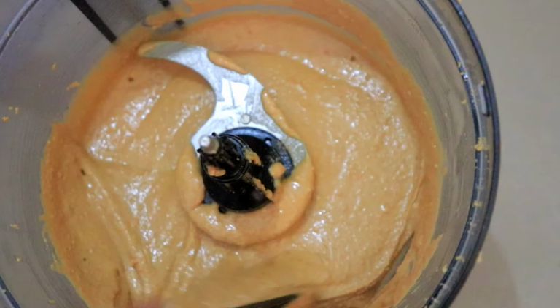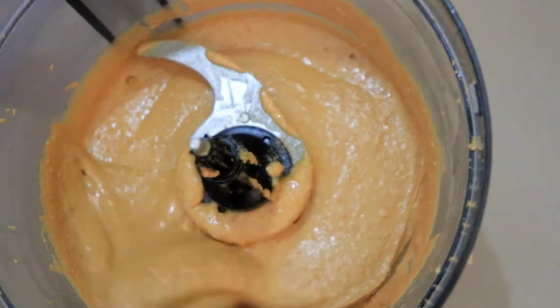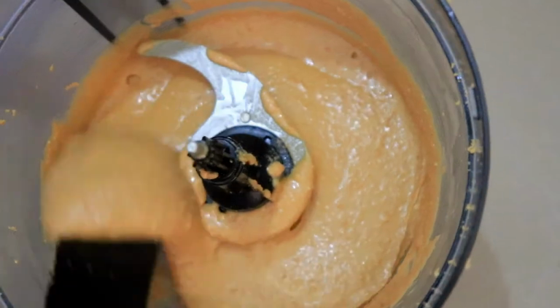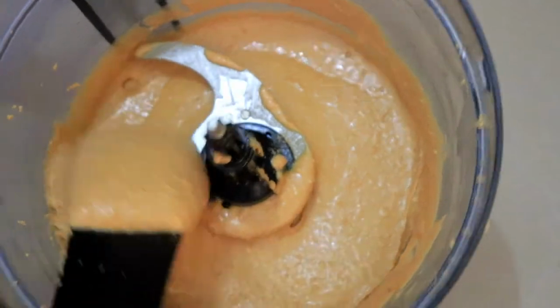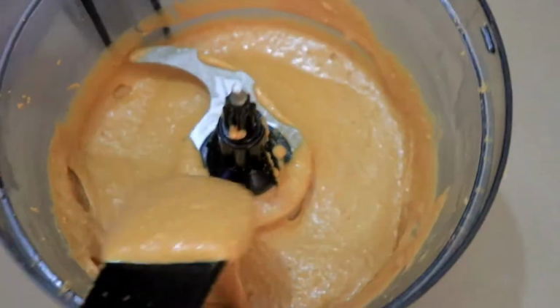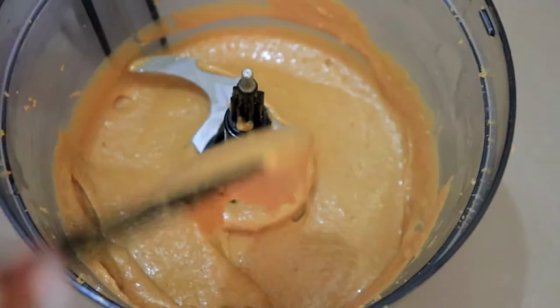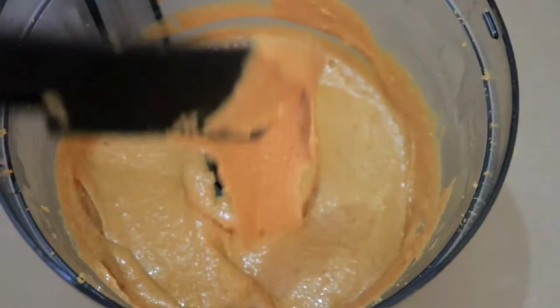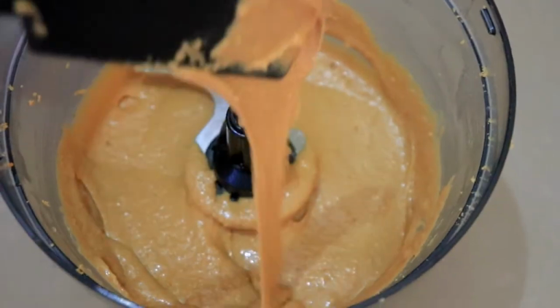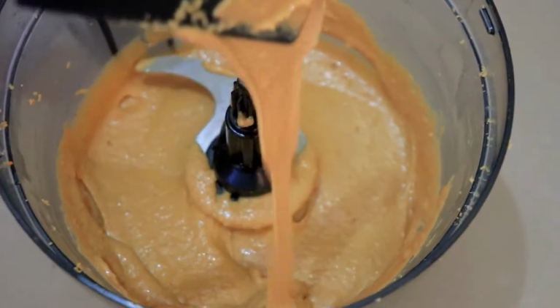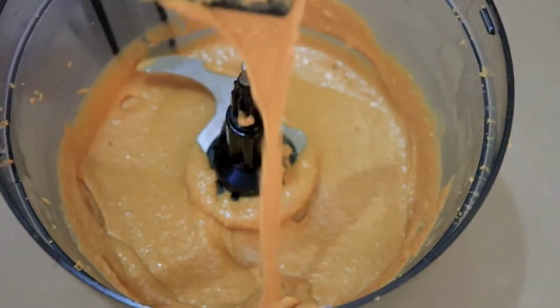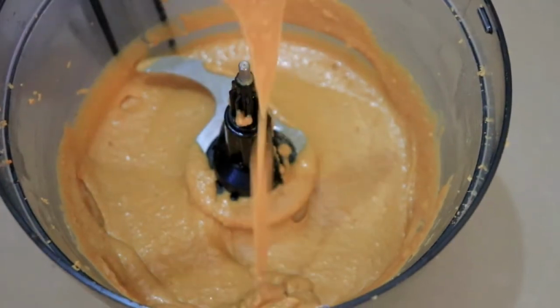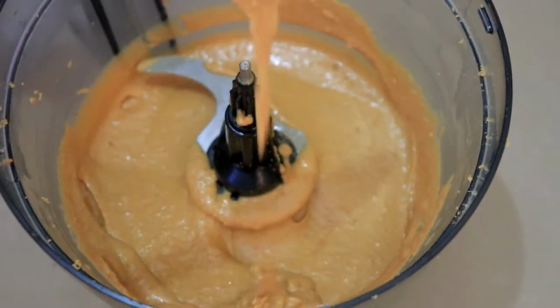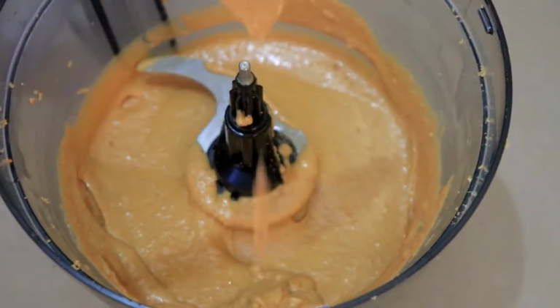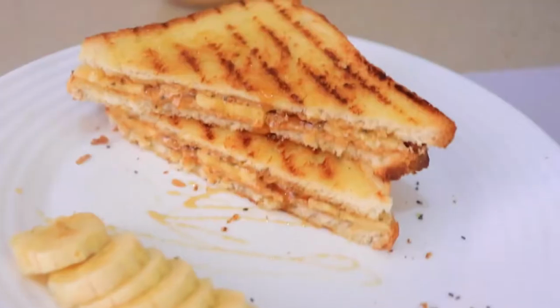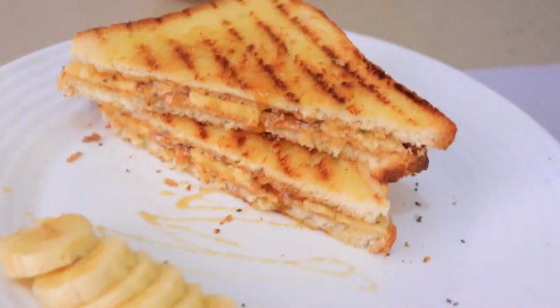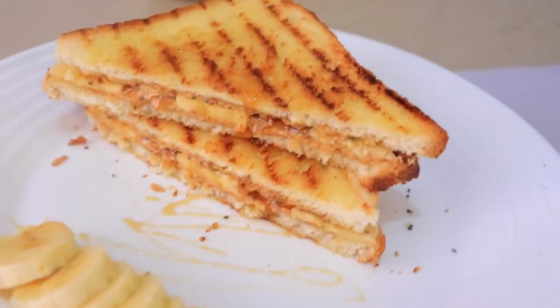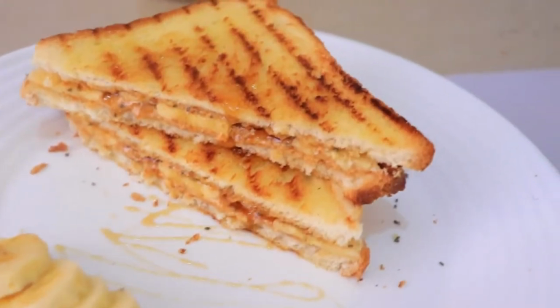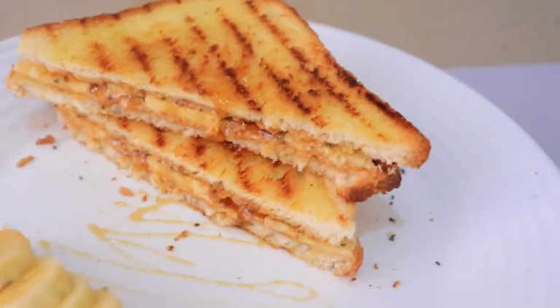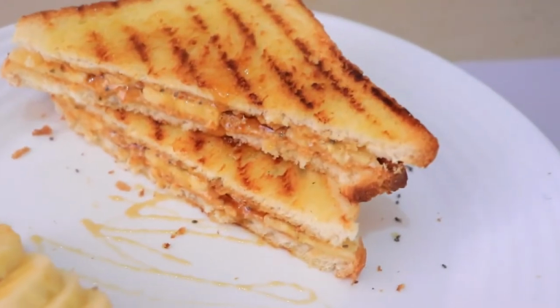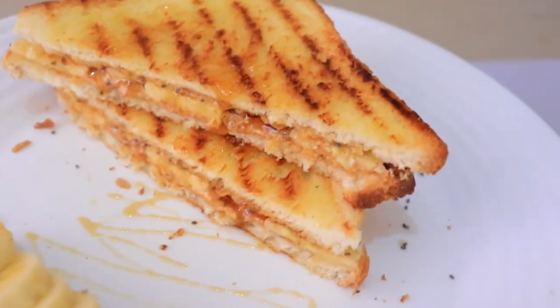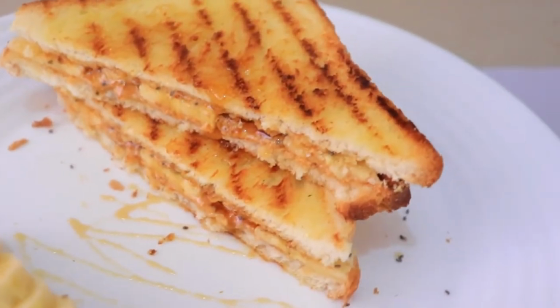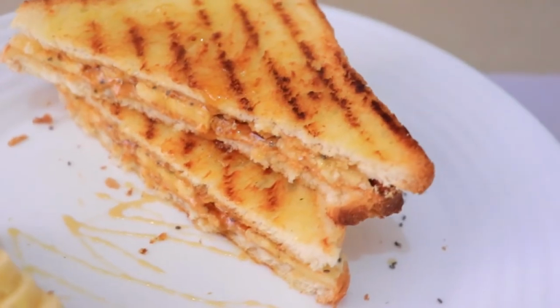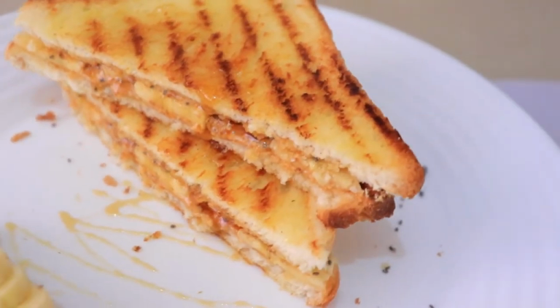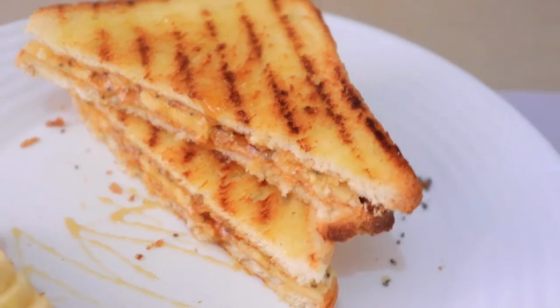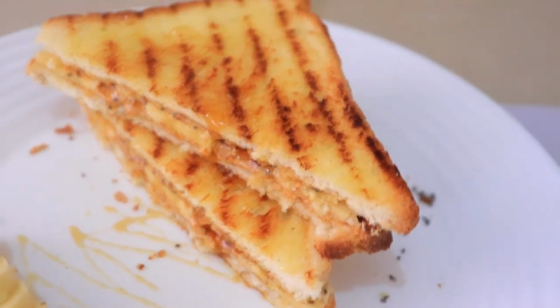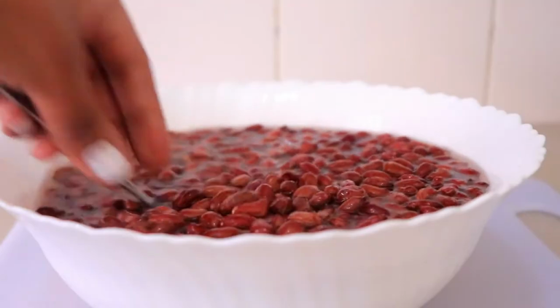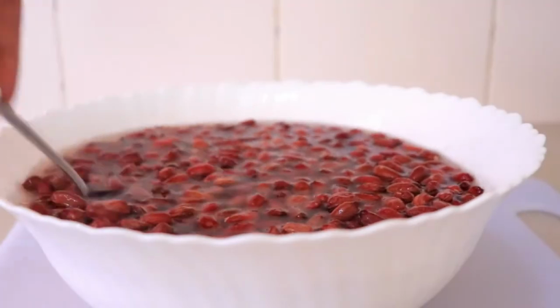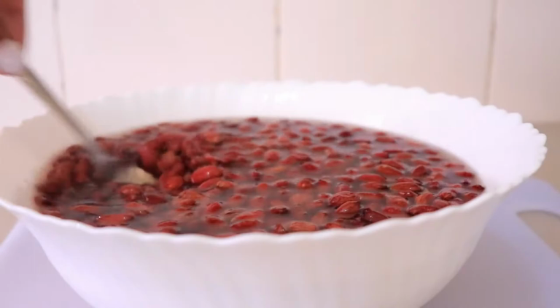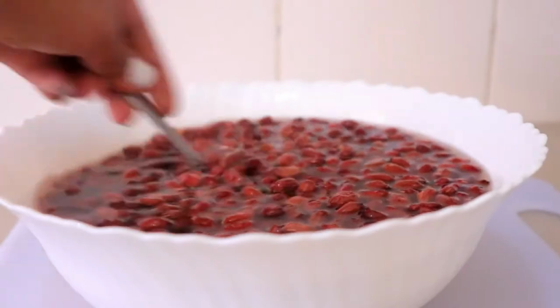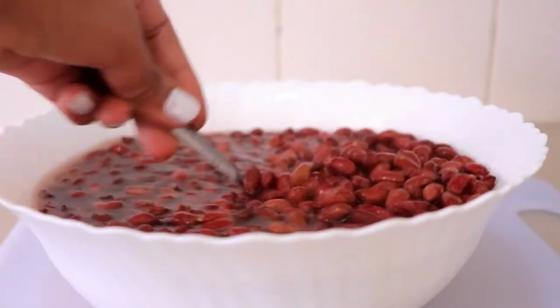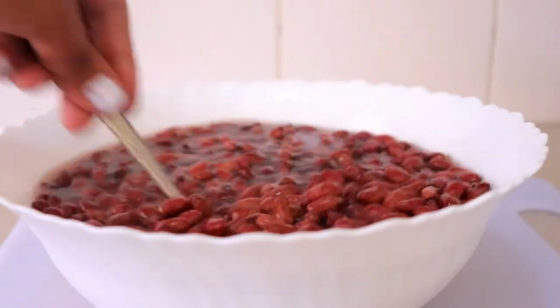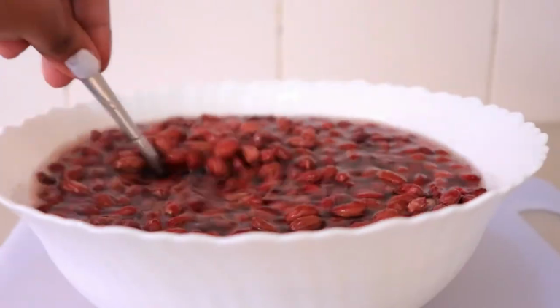Hi guys, welcome back to my channel. Today I'm going to be making homemade peanut butter and it's very simple.